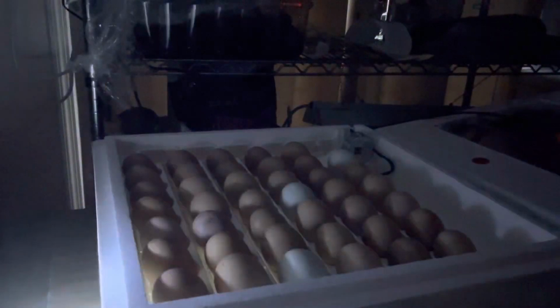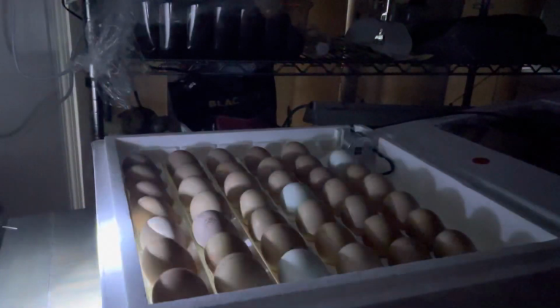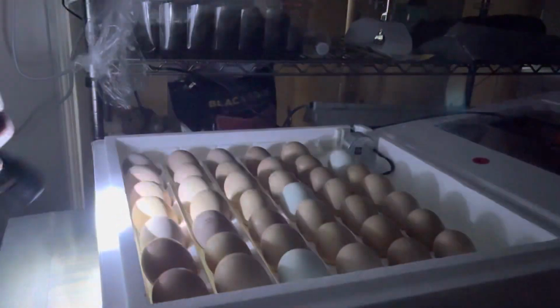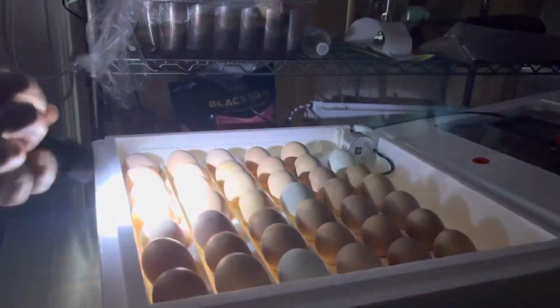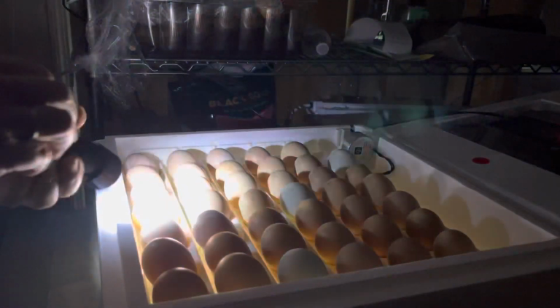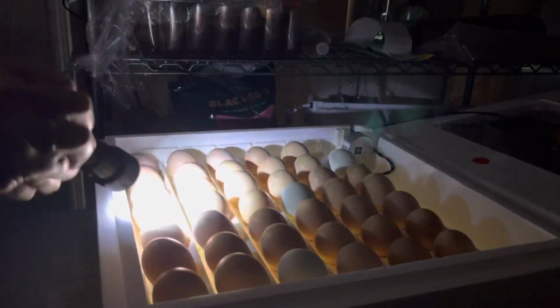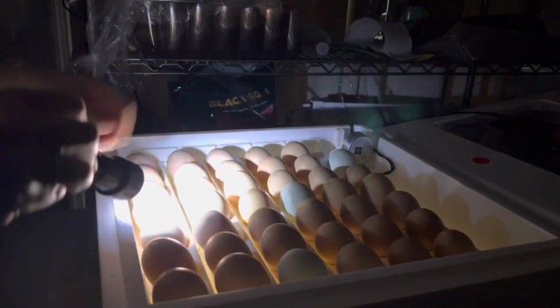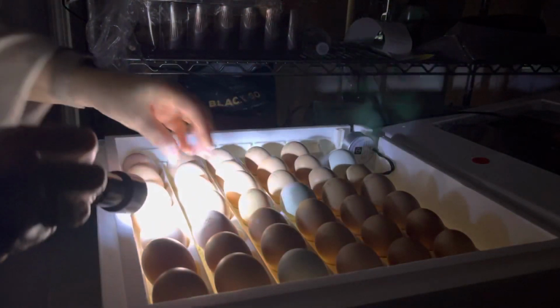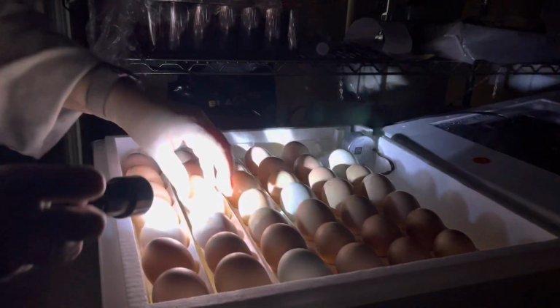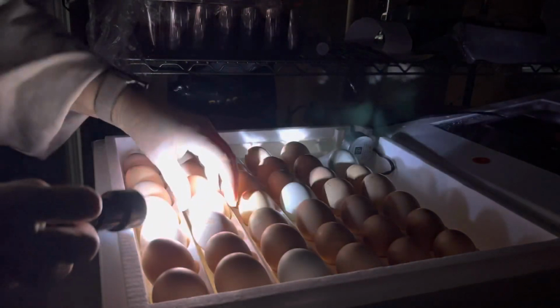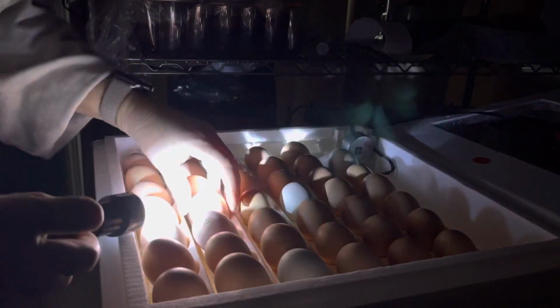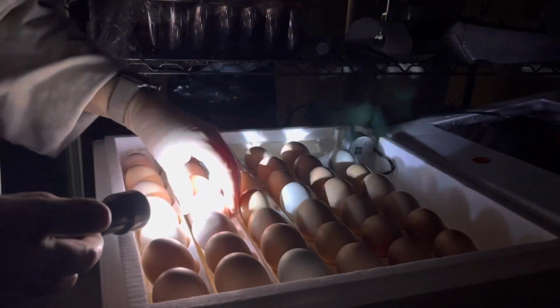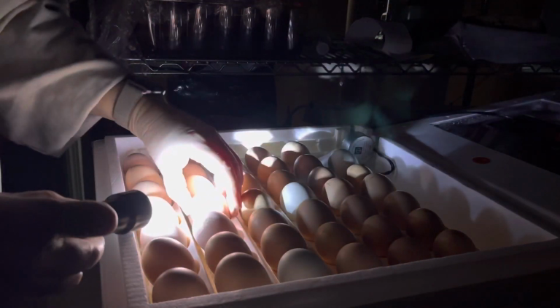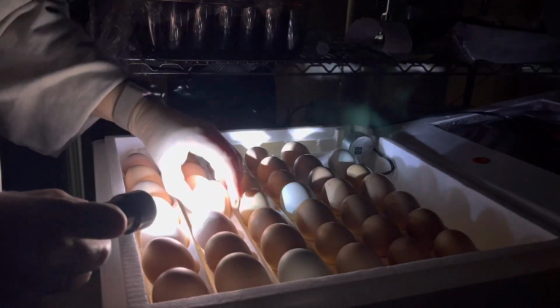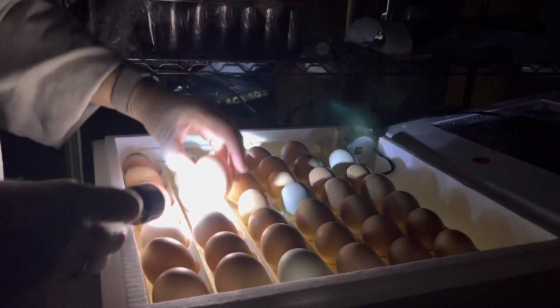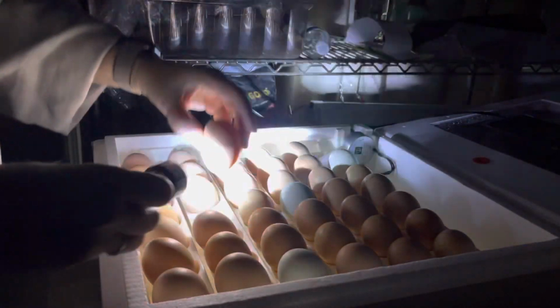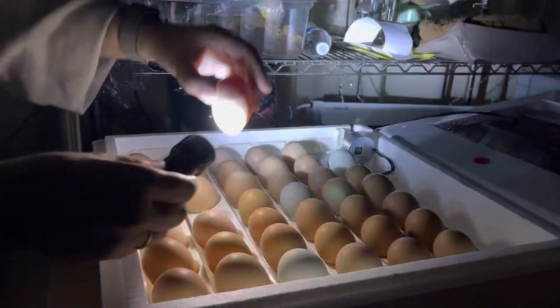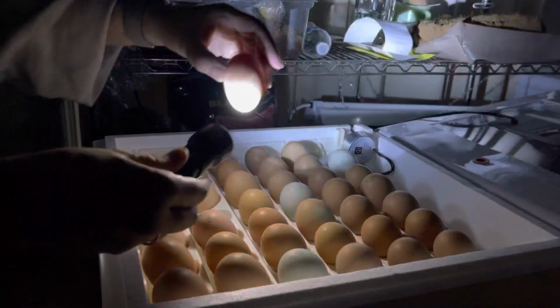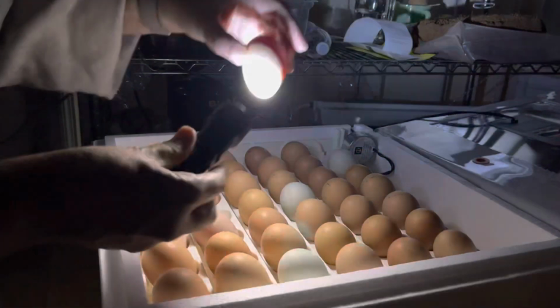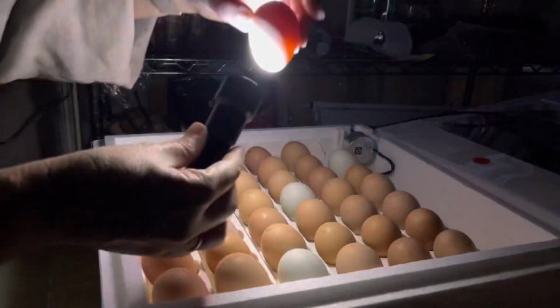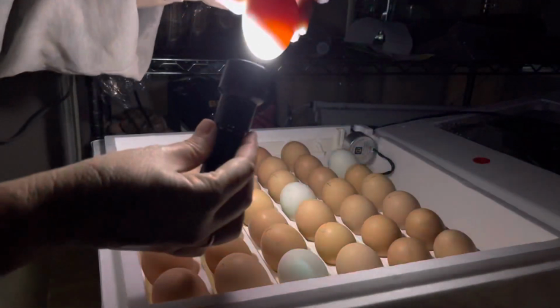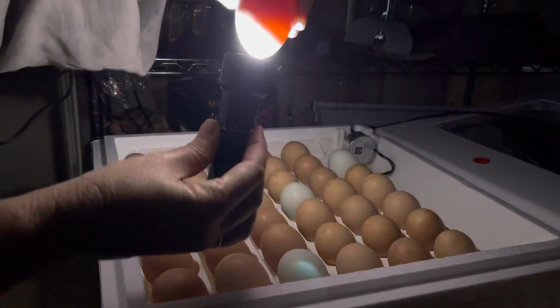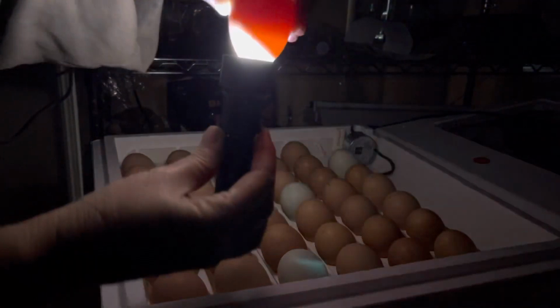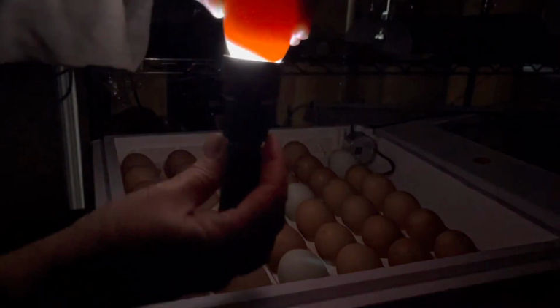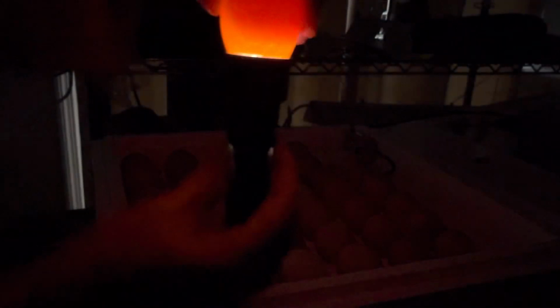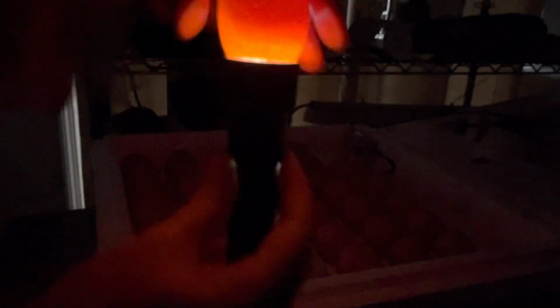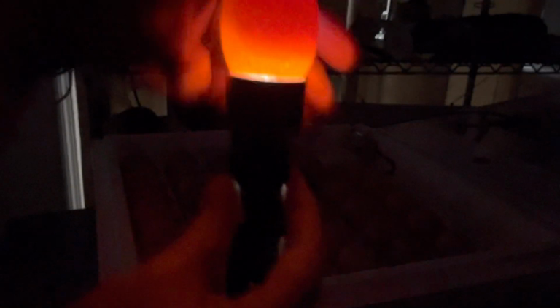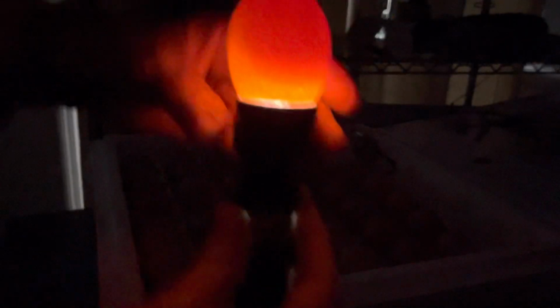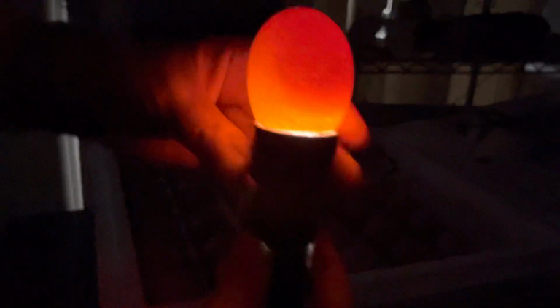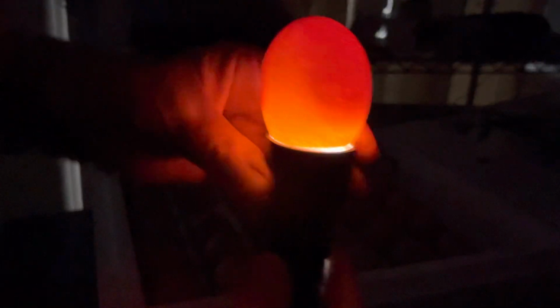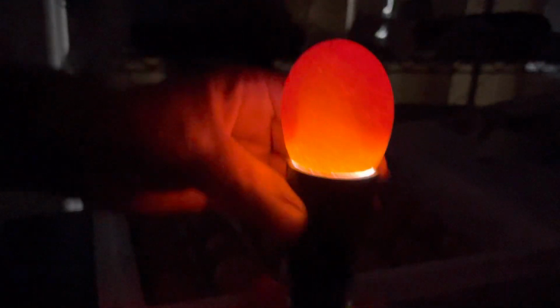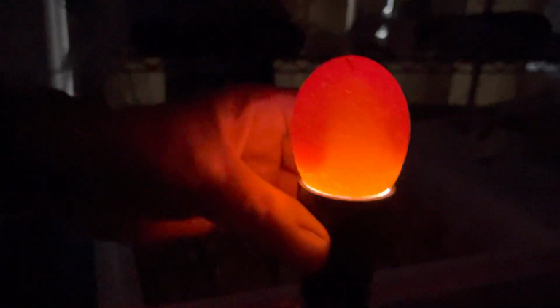All right, good morning from Don and Lon's Little Homestead. Today is egg candling day. That'd be really exciting.